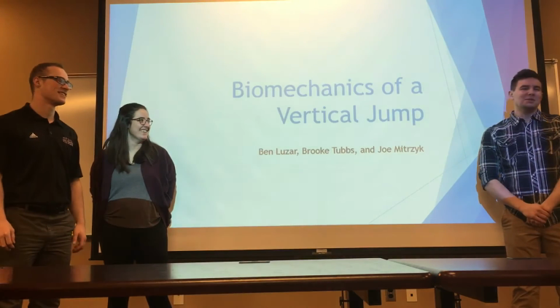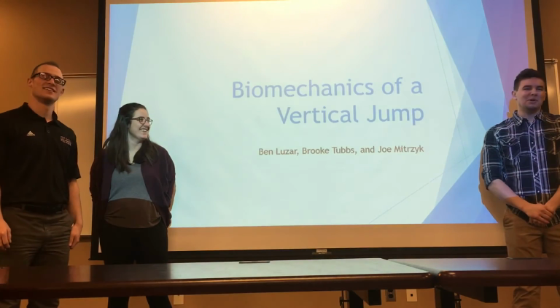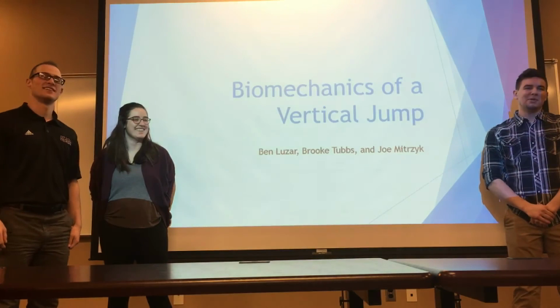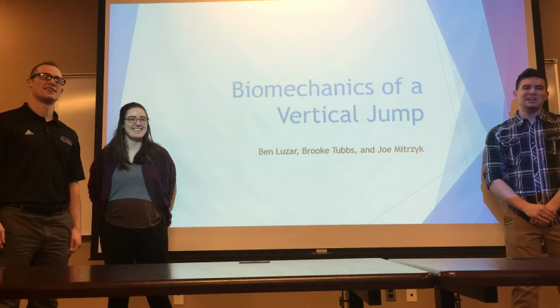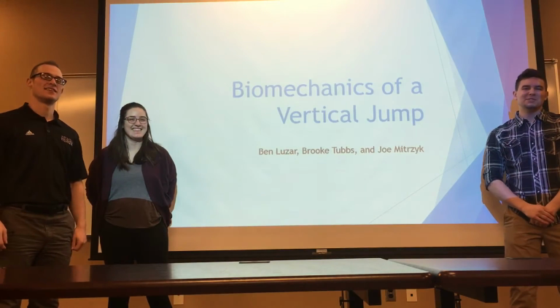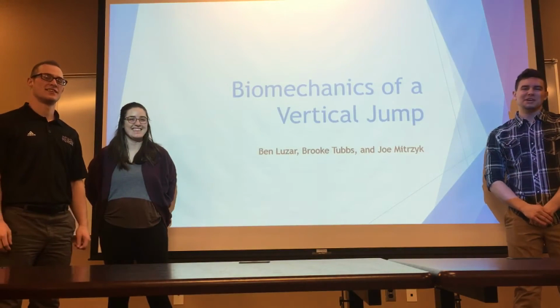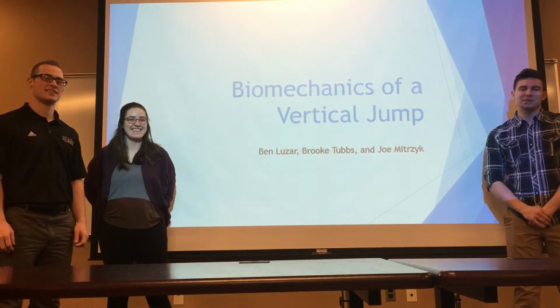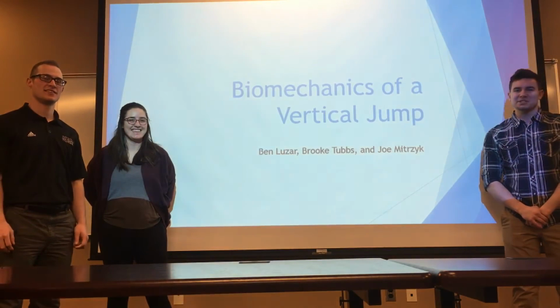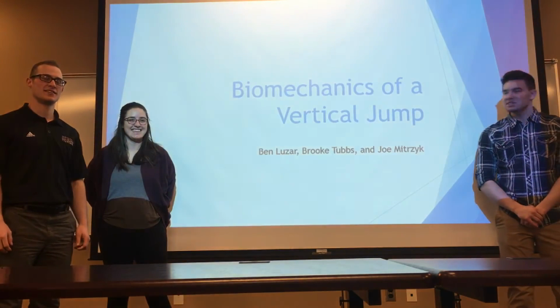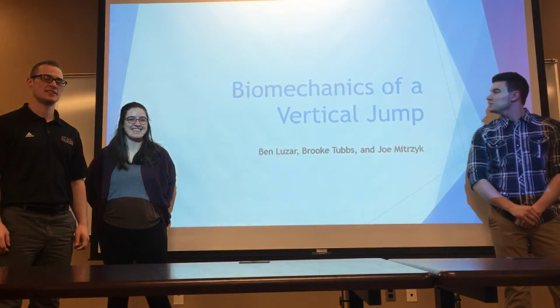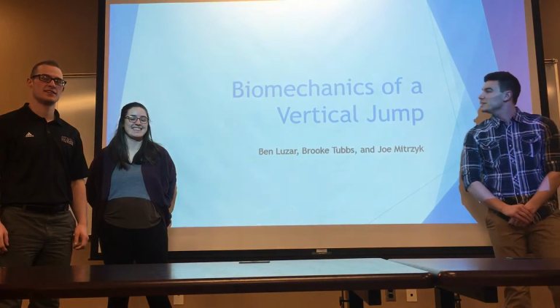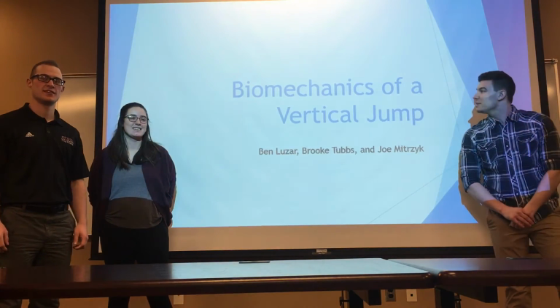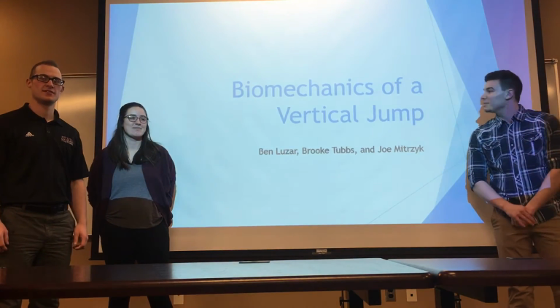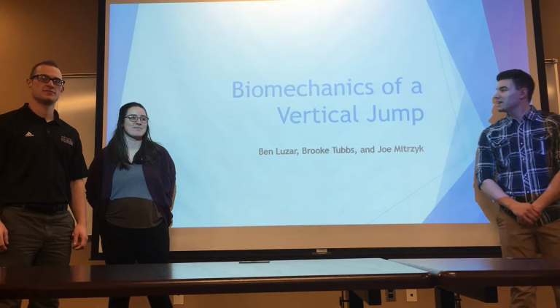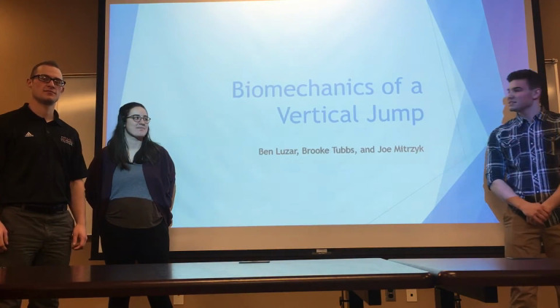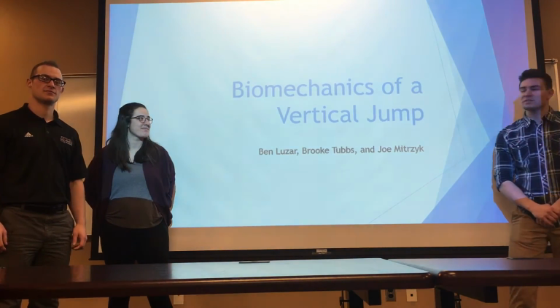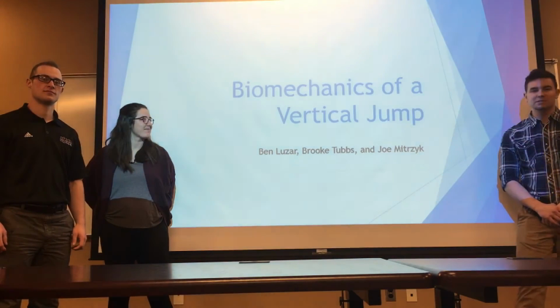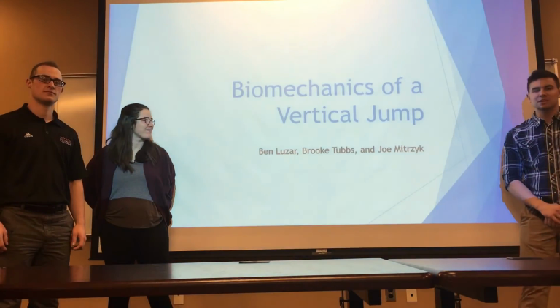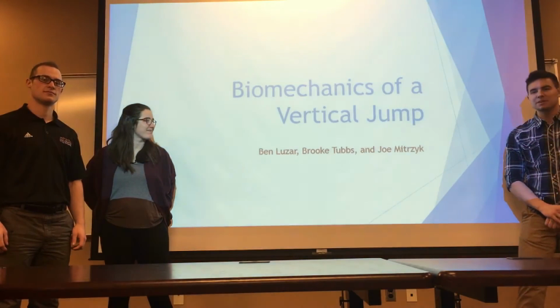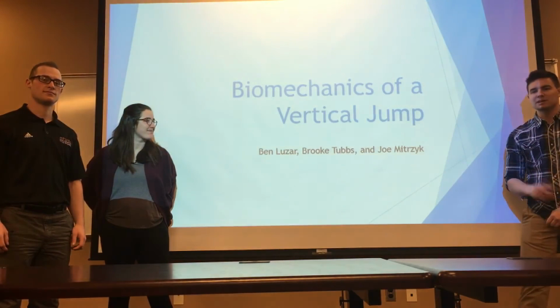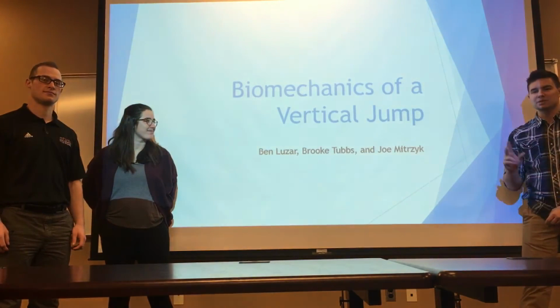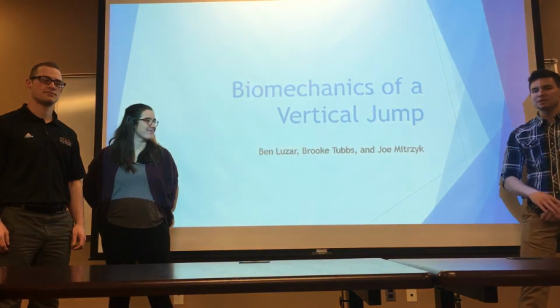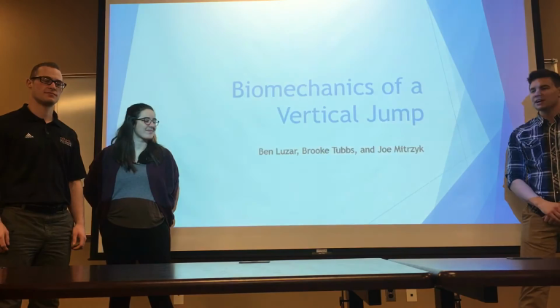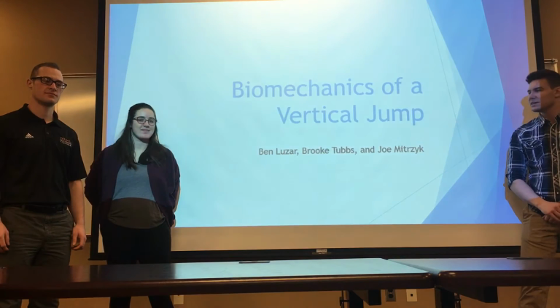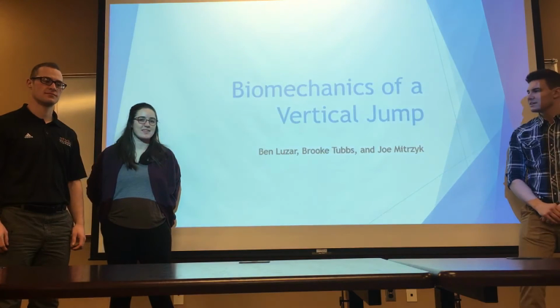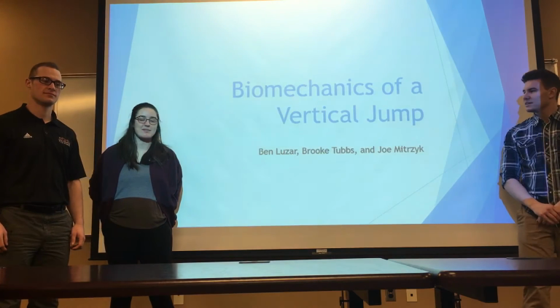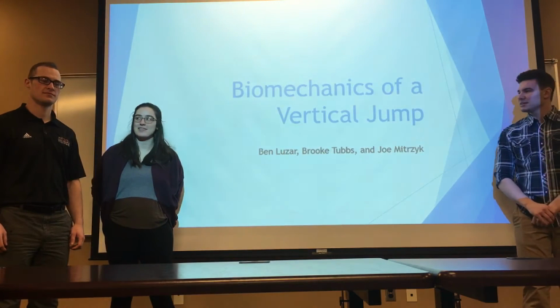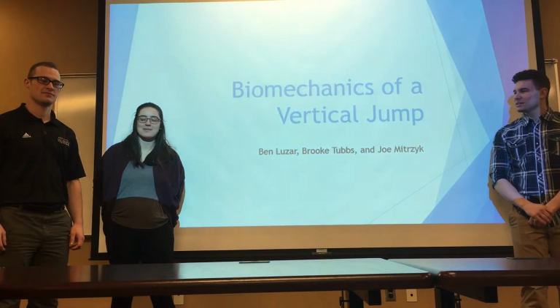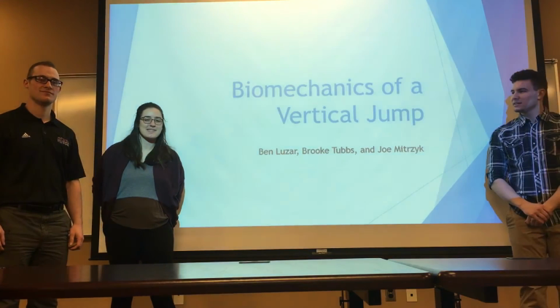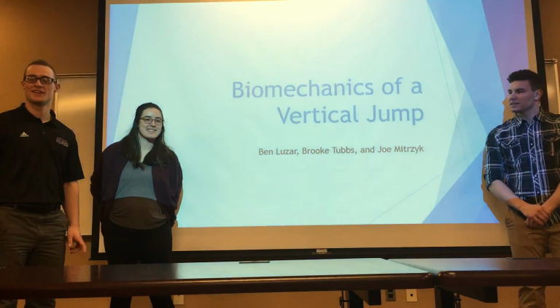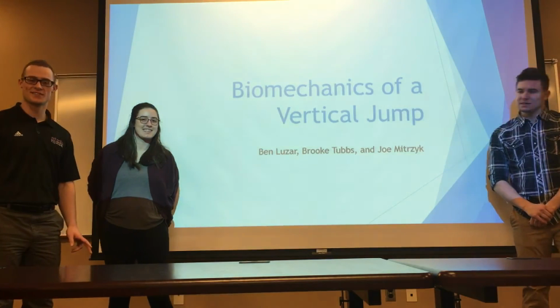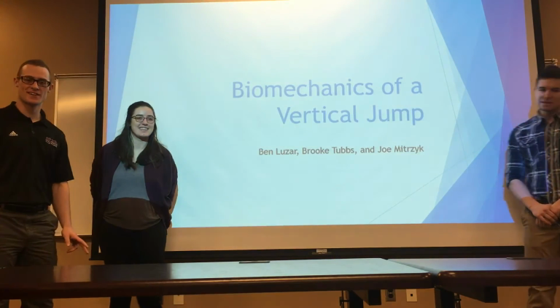Welcome class to our presentation. We did the biomechanics of a vertical jump. I'm Joe Meechak. I'm Brookton. I'm Ben Luzak.